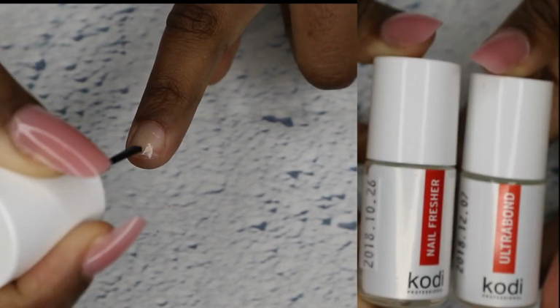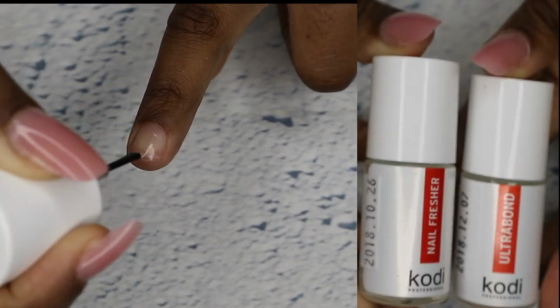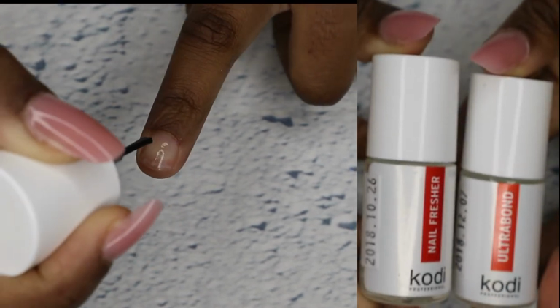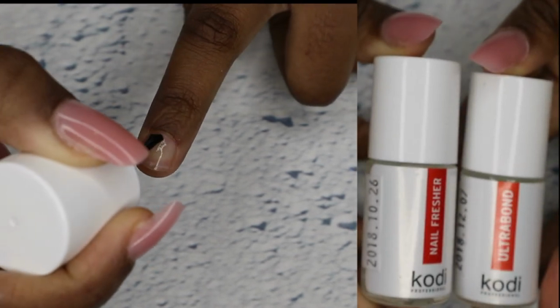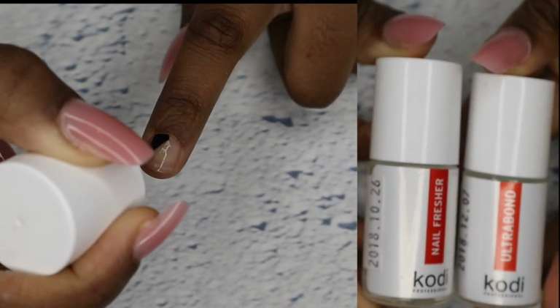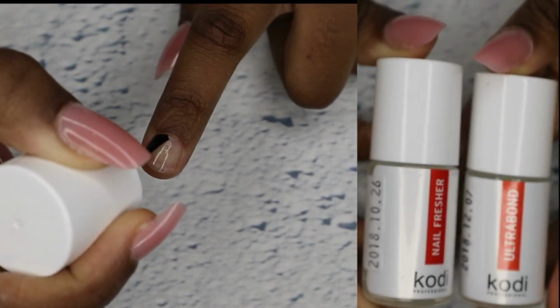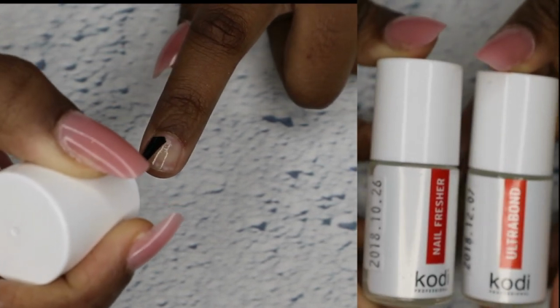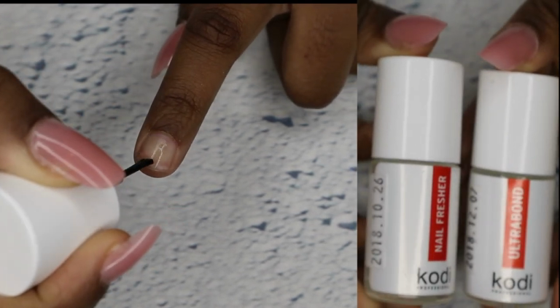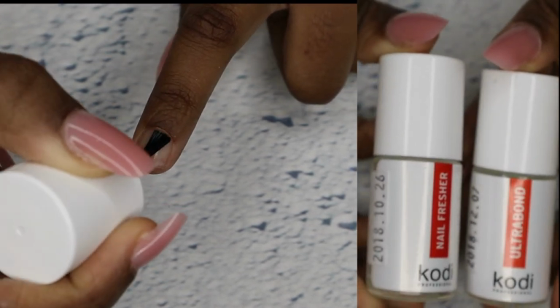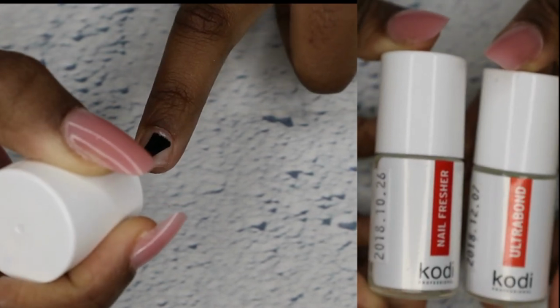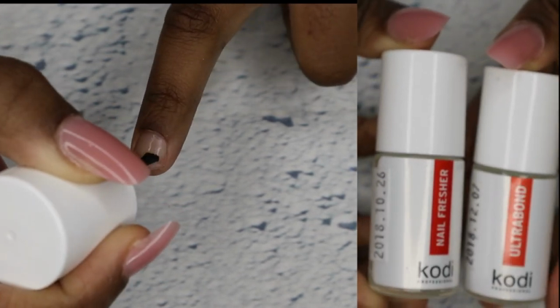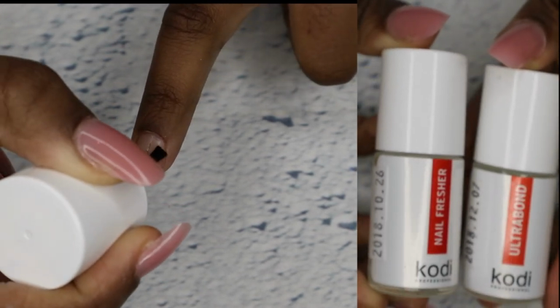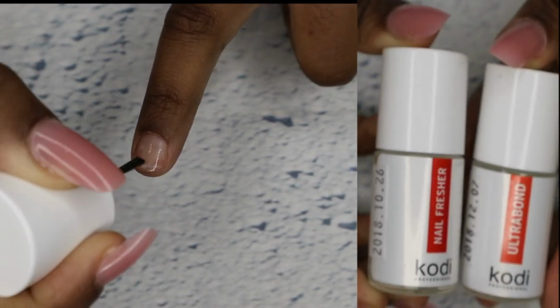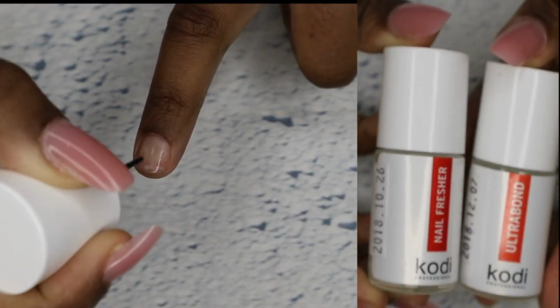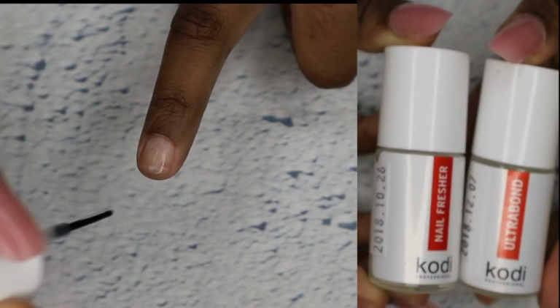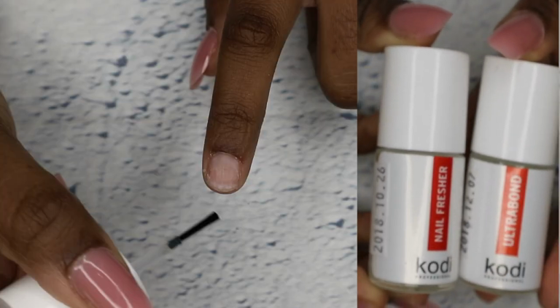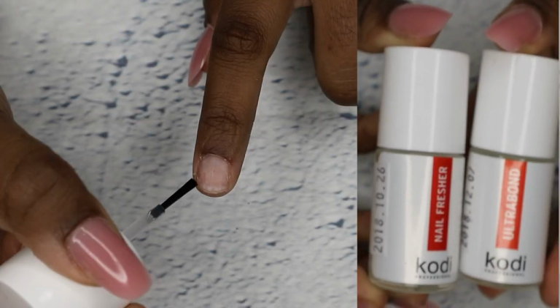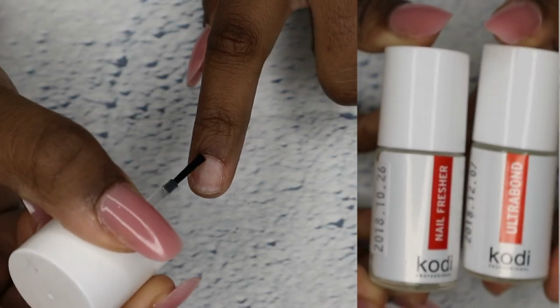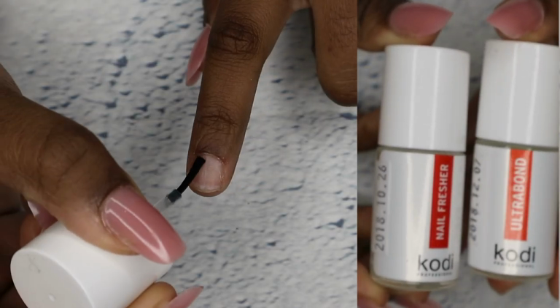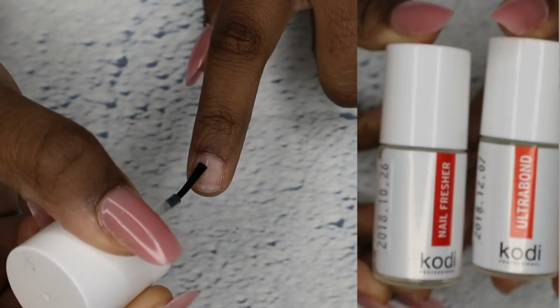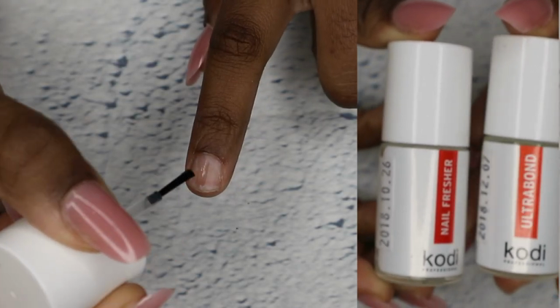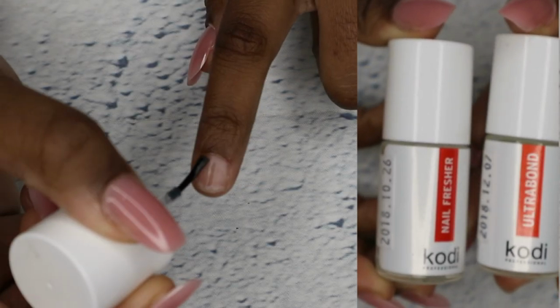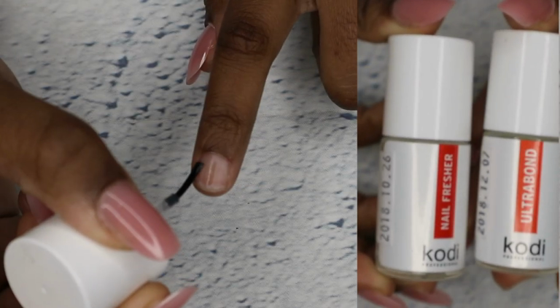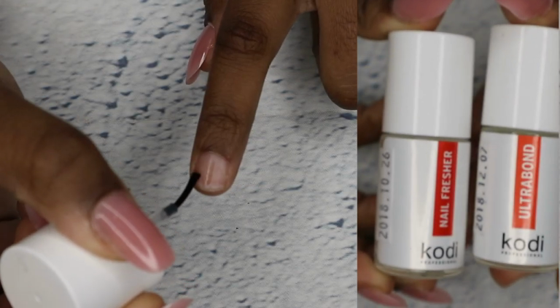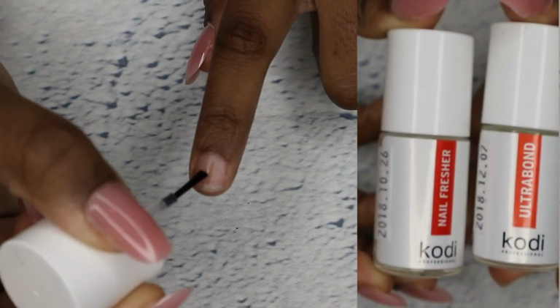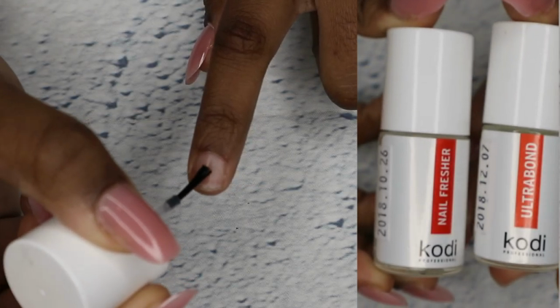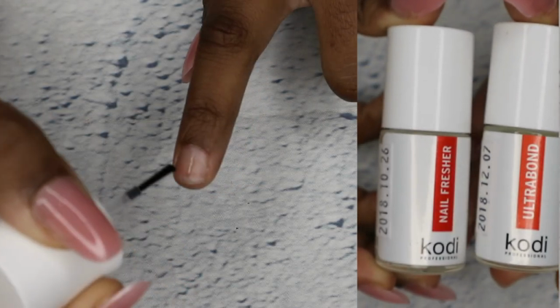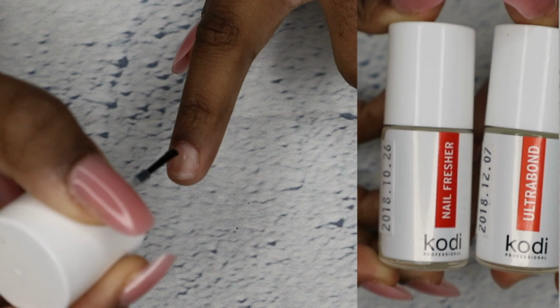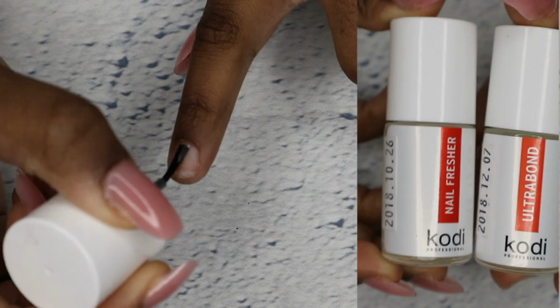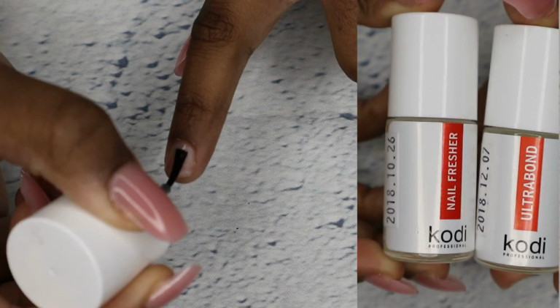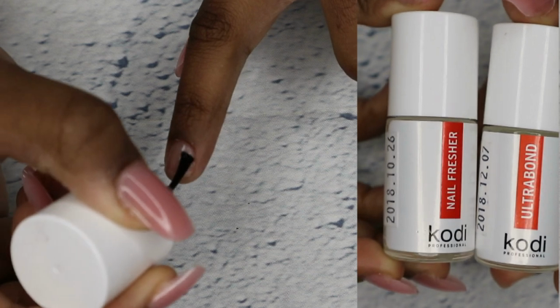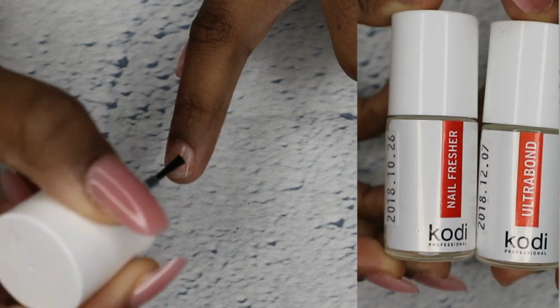Now I'm going to prep my nails. I'm first going to use the nail fresher and then I'm going to go in with the ultra bond.